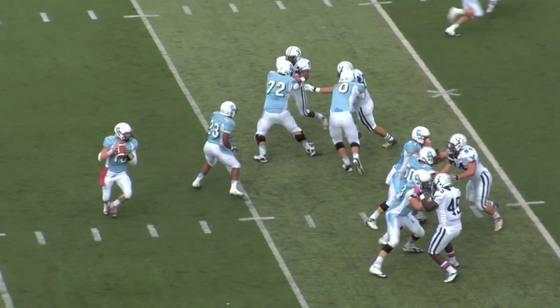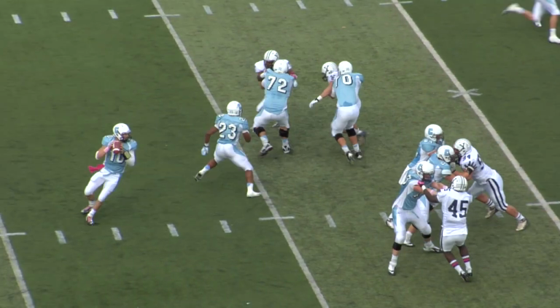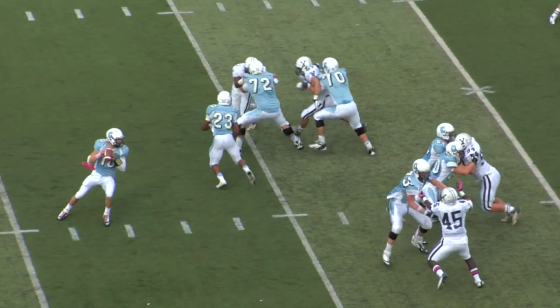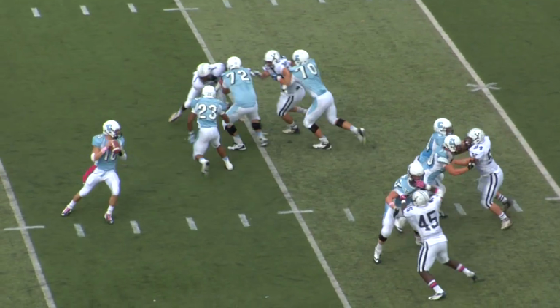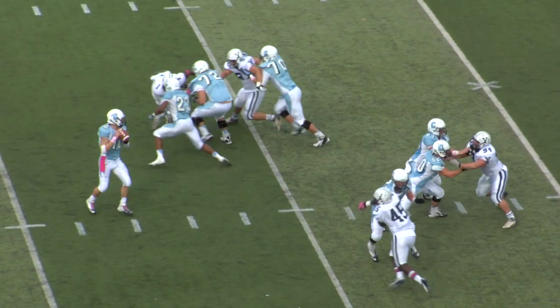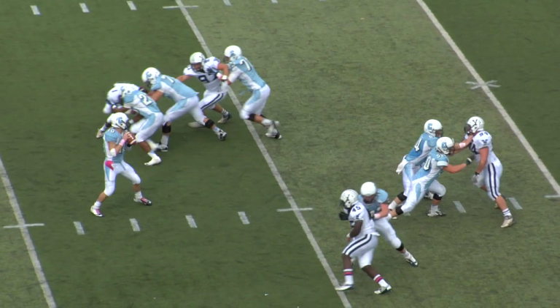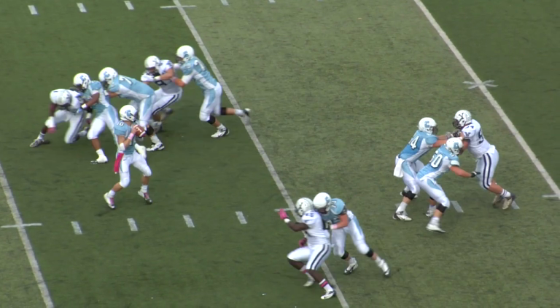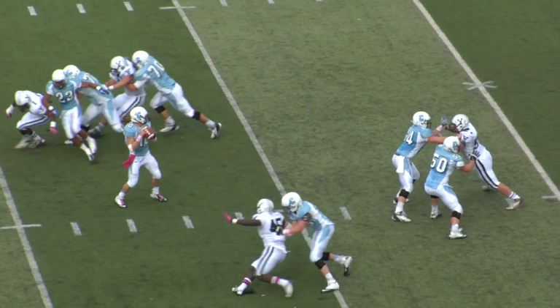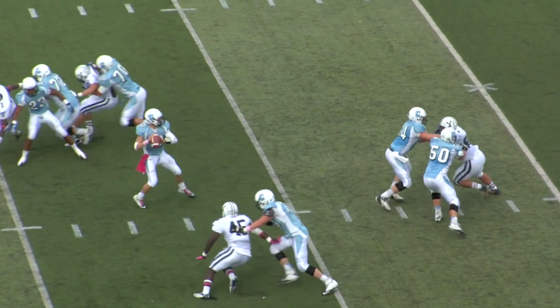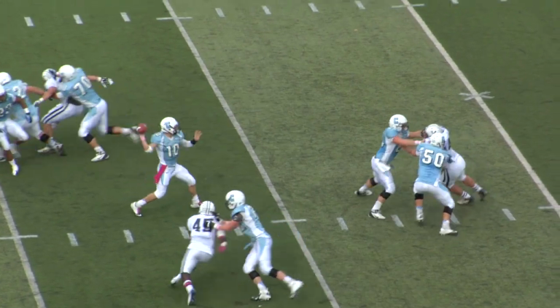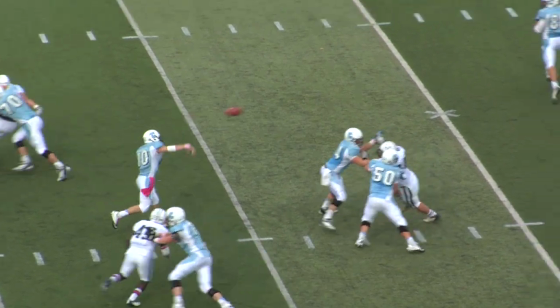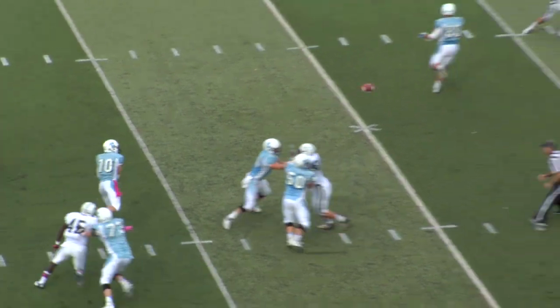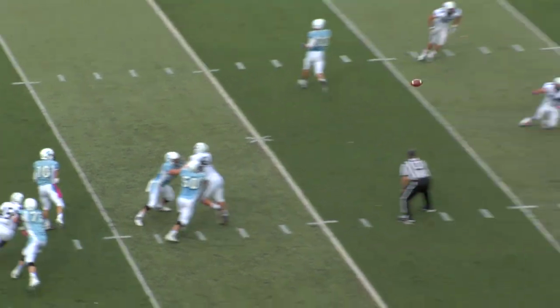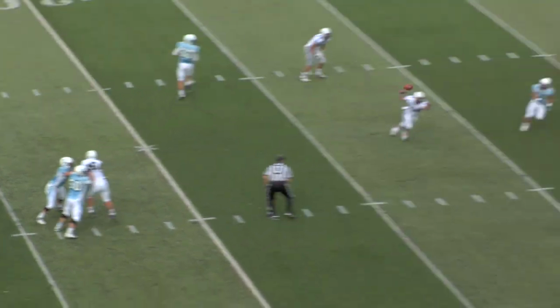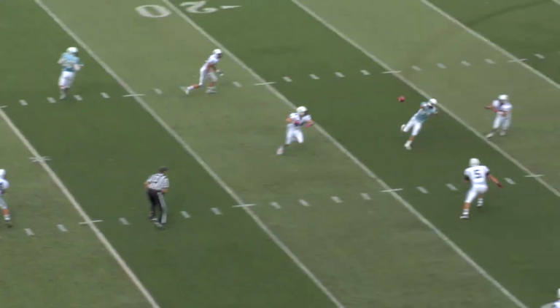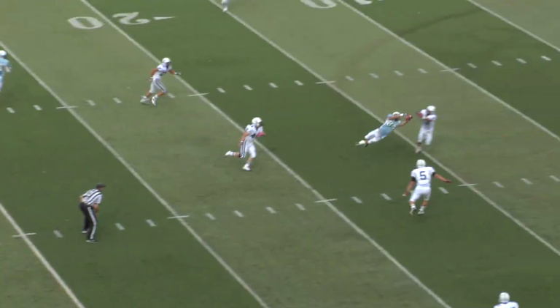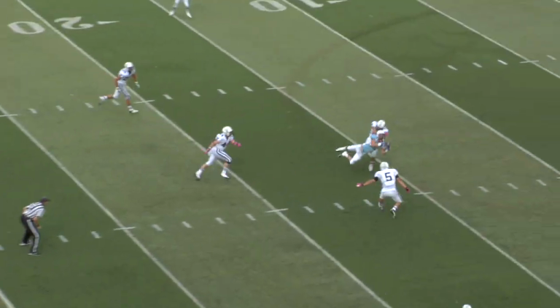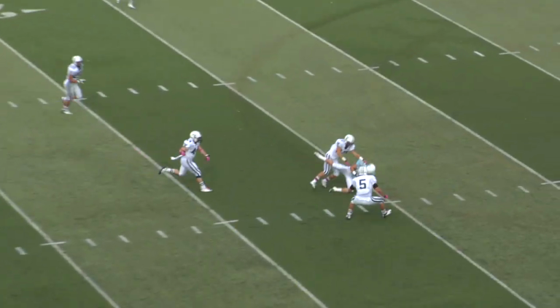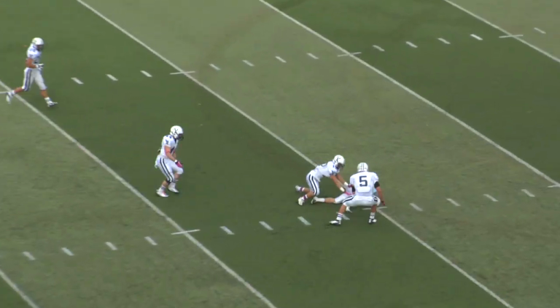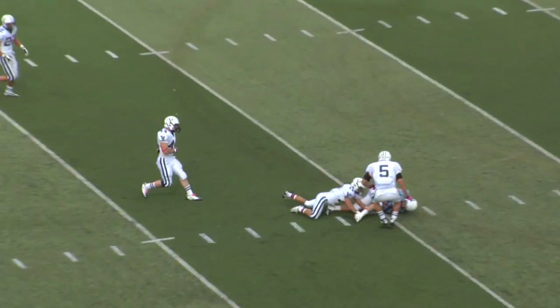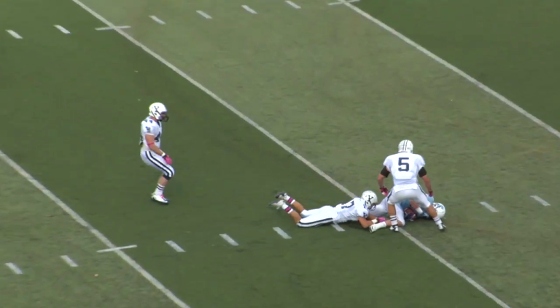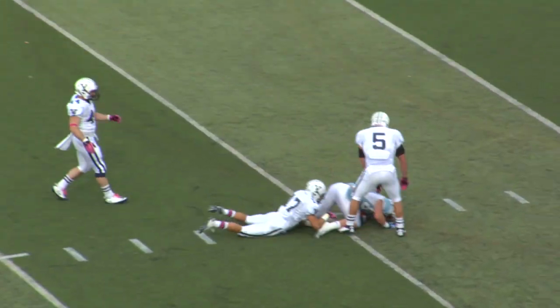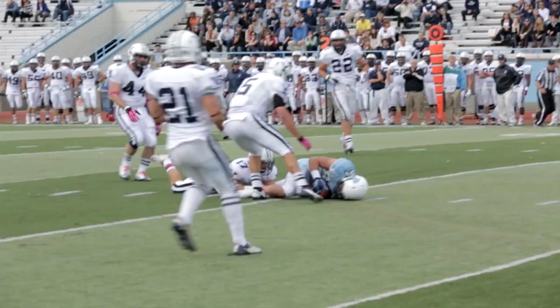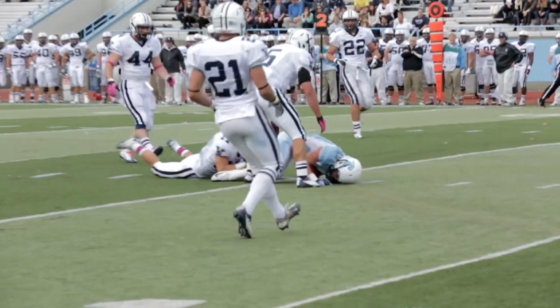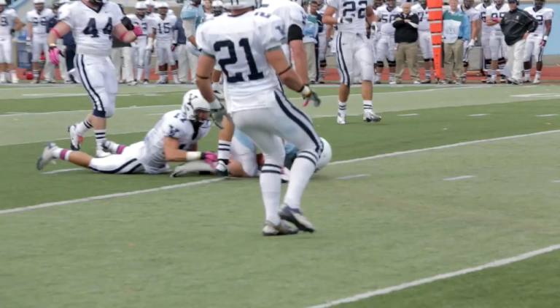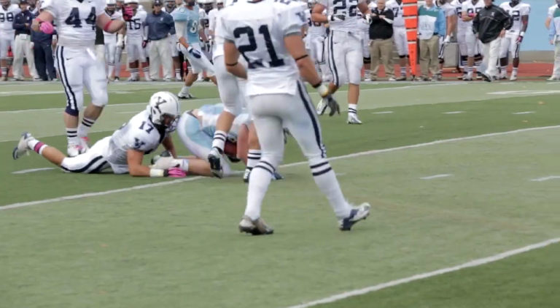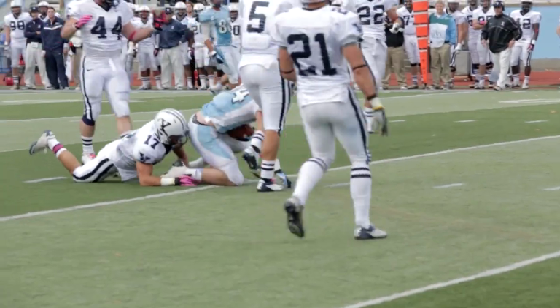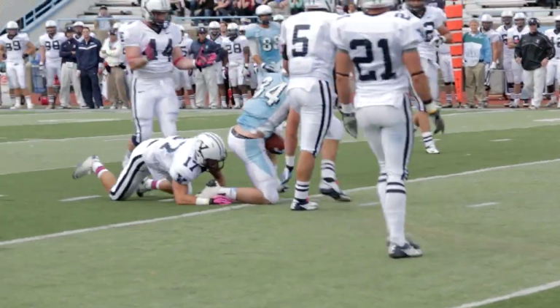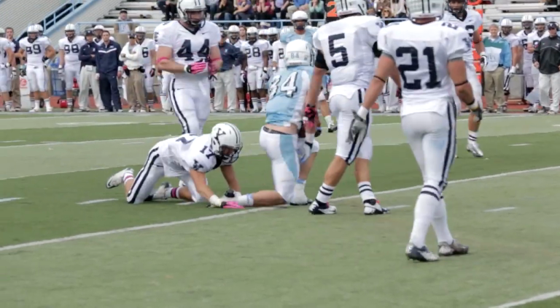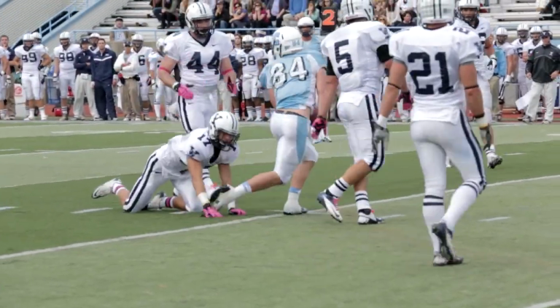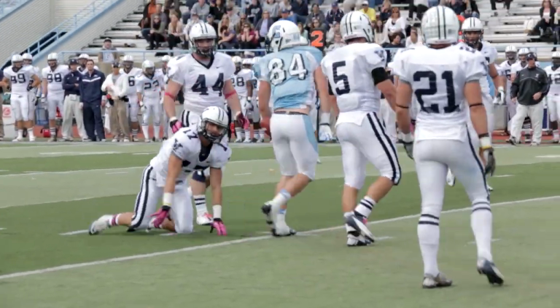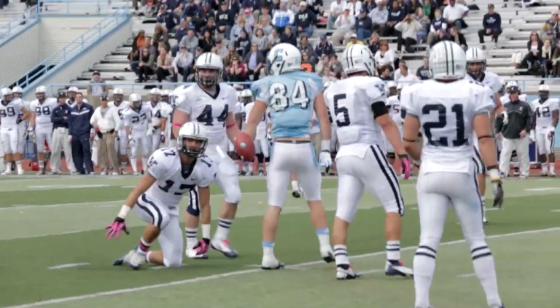Bracket steps up, over the middle, diving catch by Nelligan at the 15-yard line.